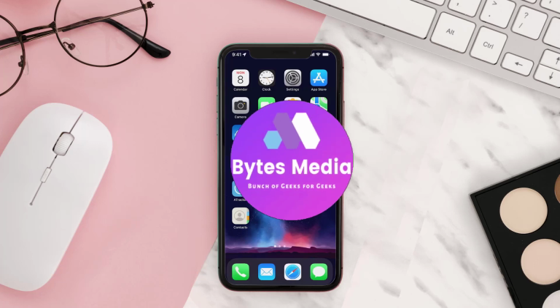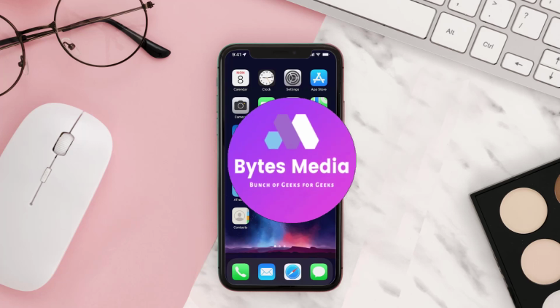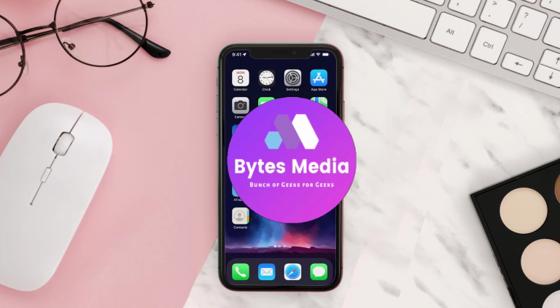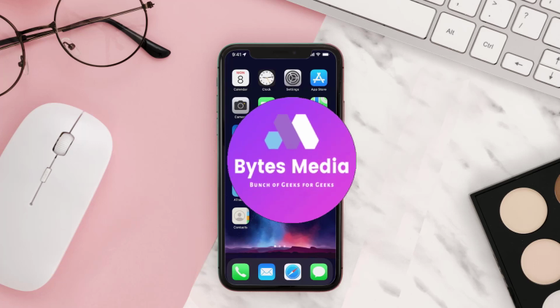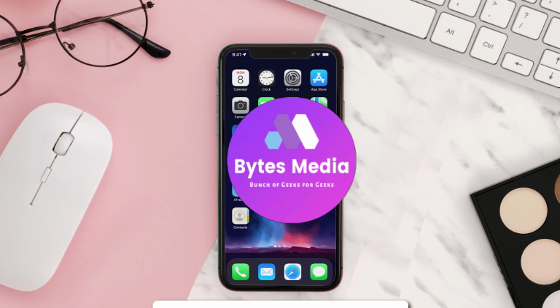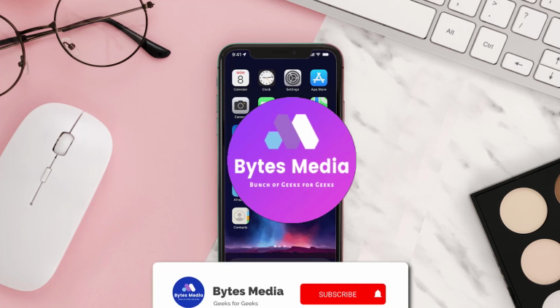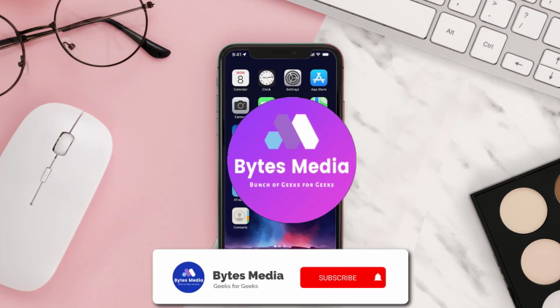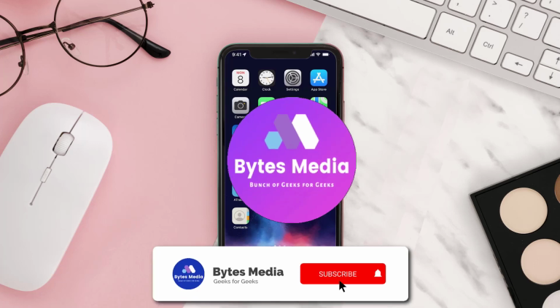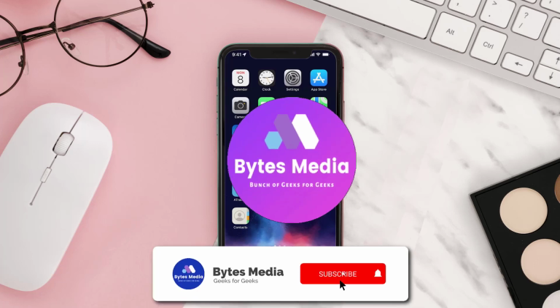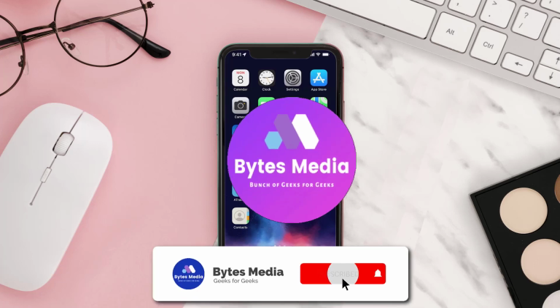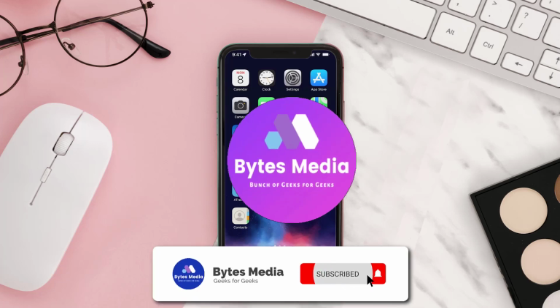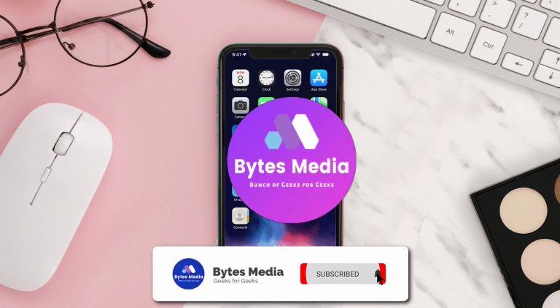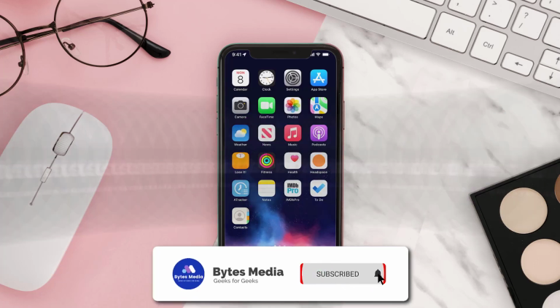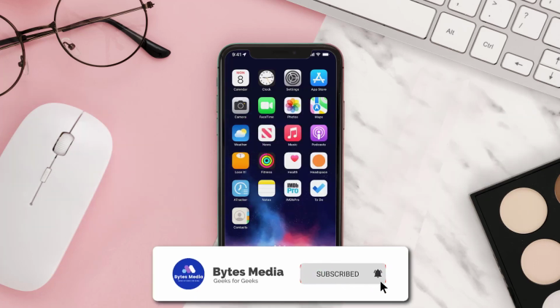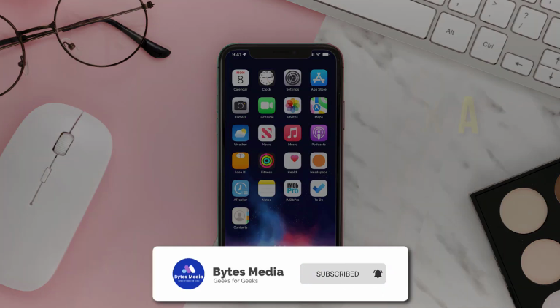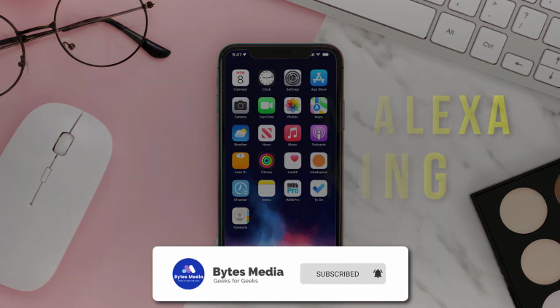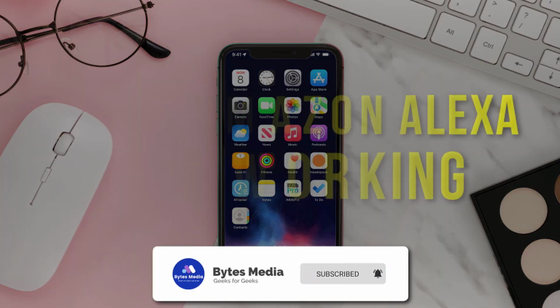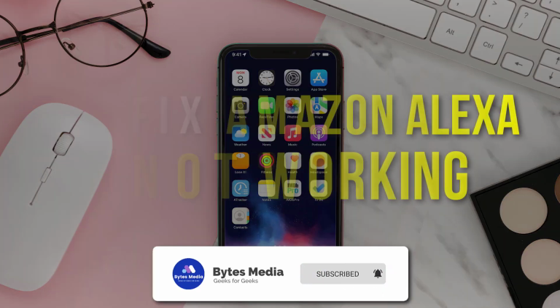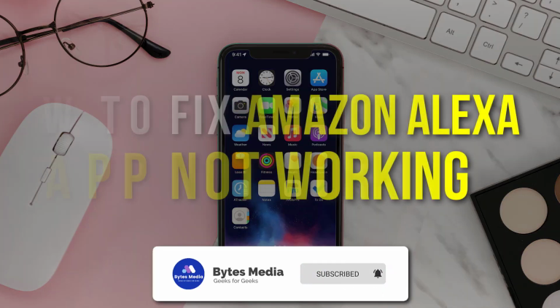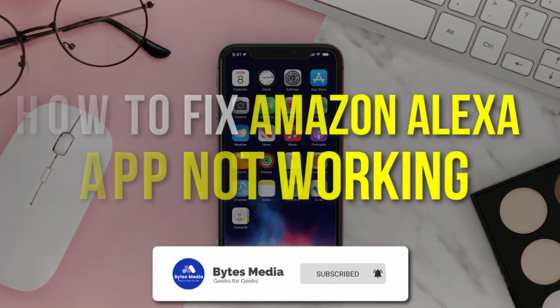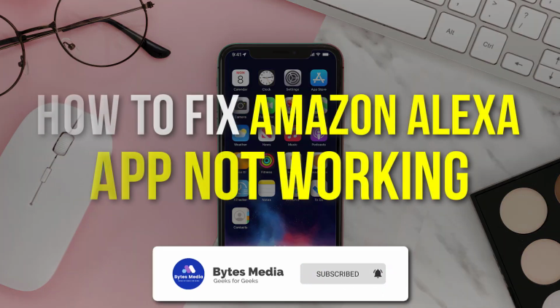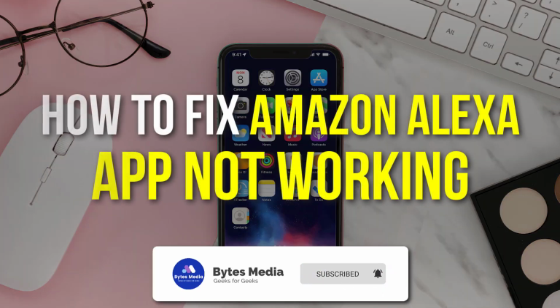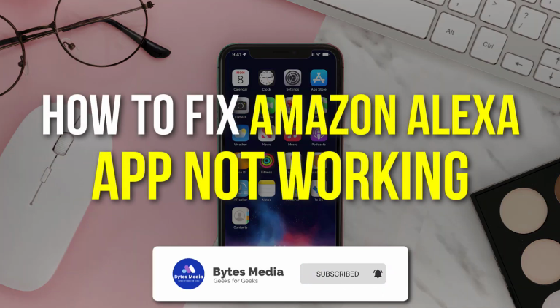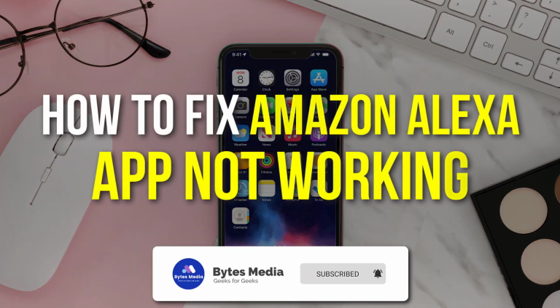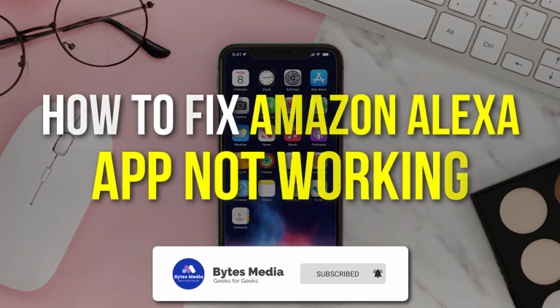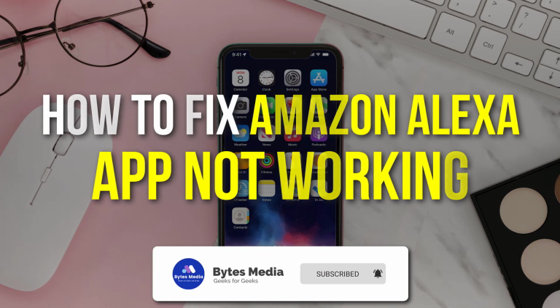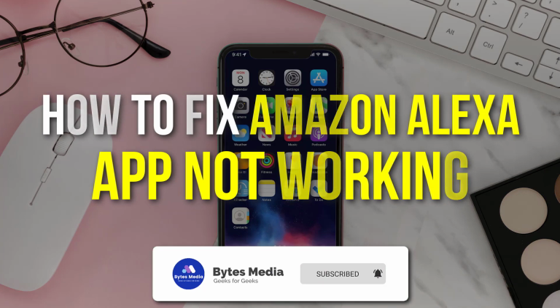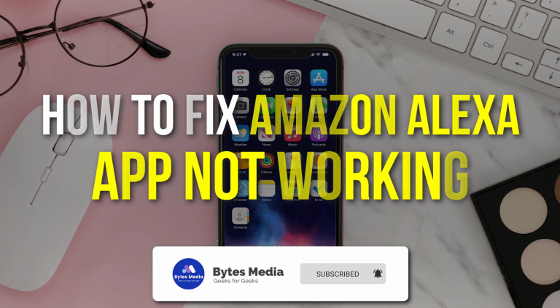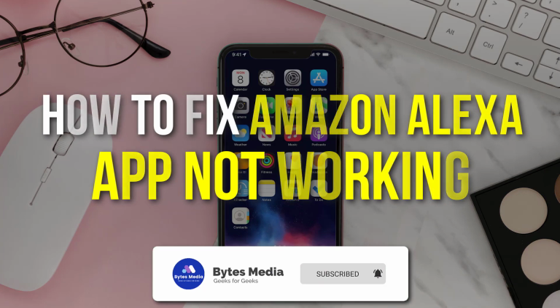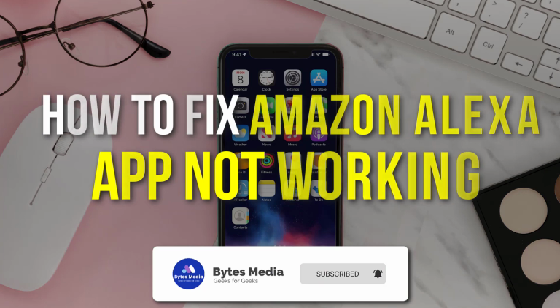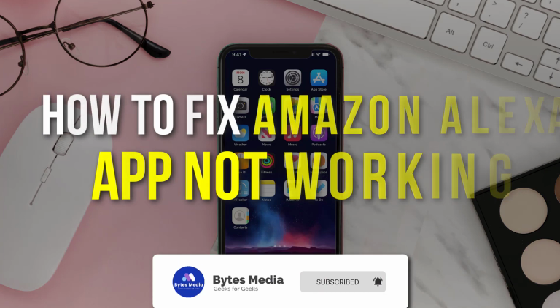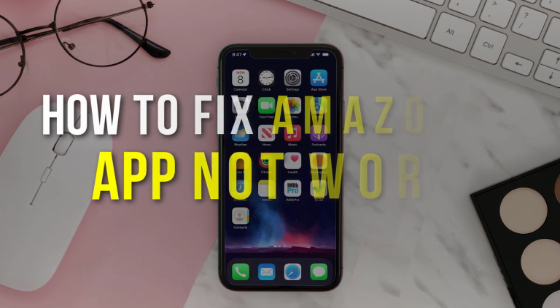Hey guys, I'm Anna and today I'm going to show you how to fix Amazon Alexa app not working.